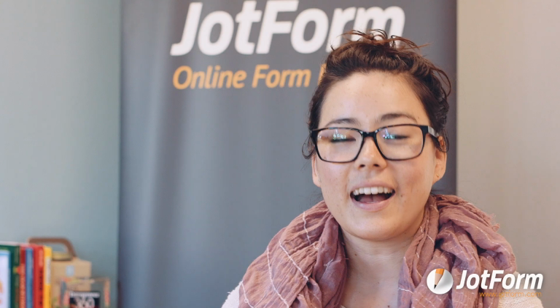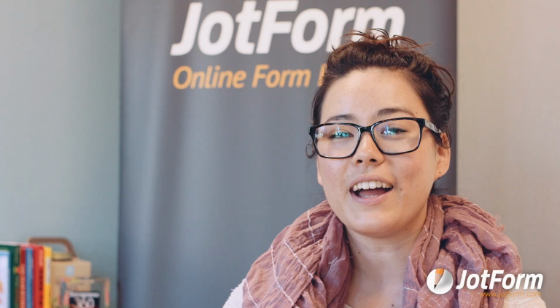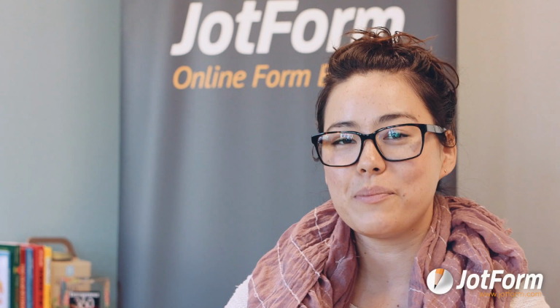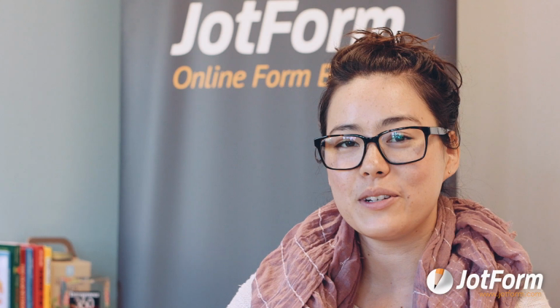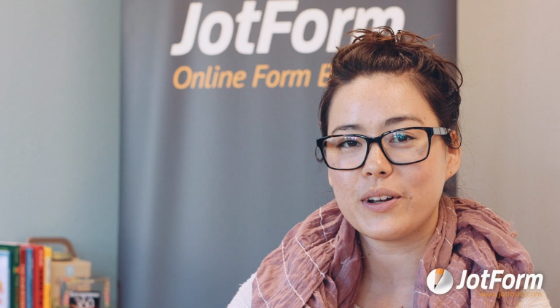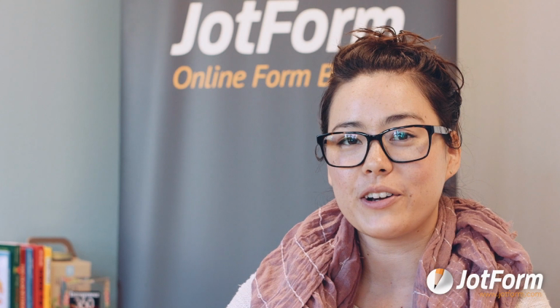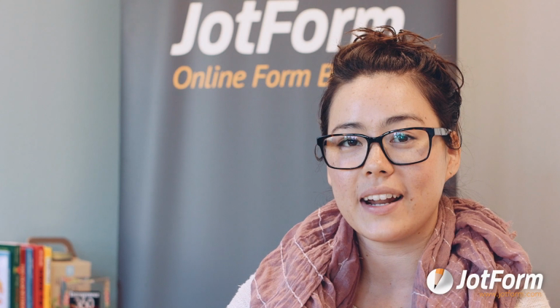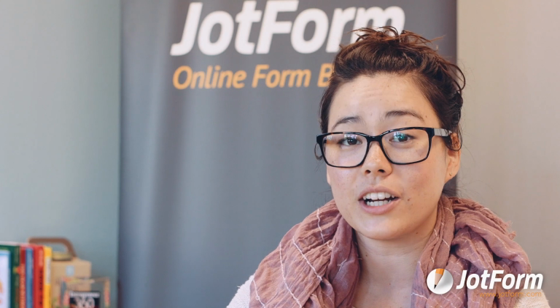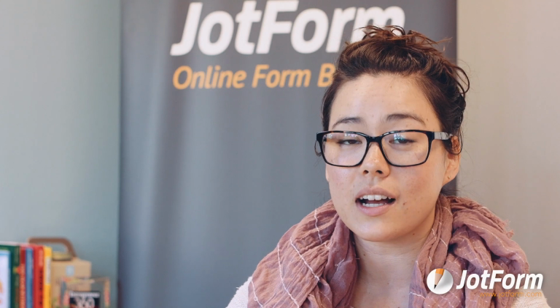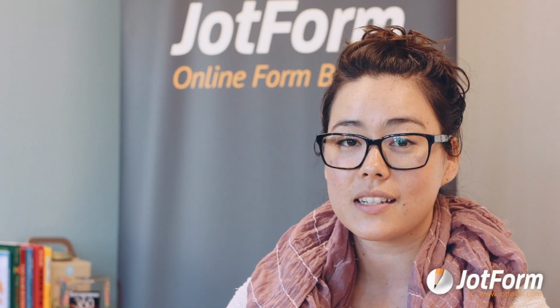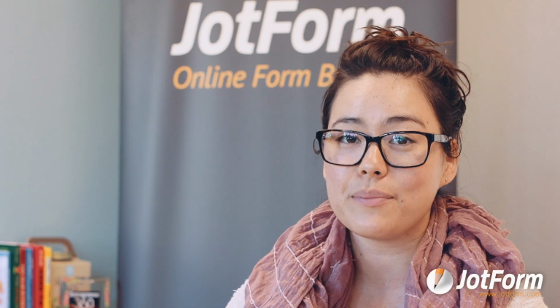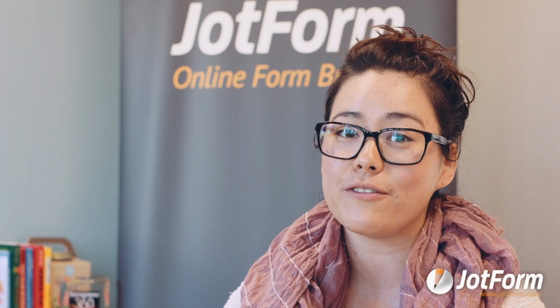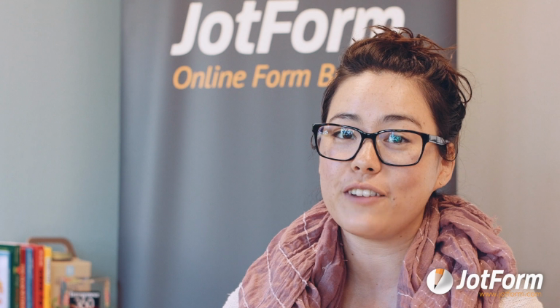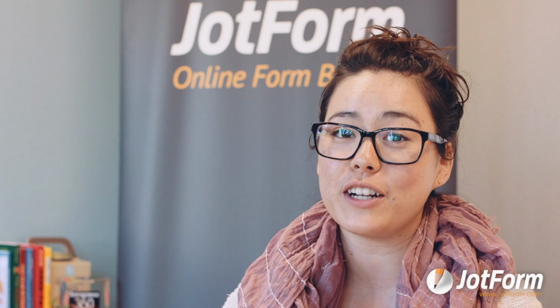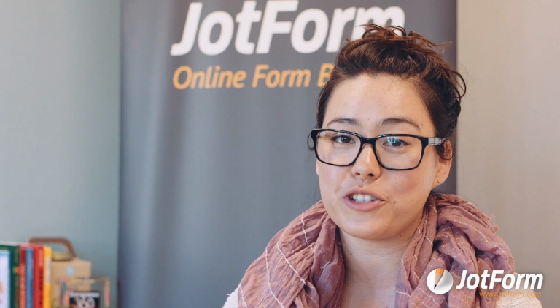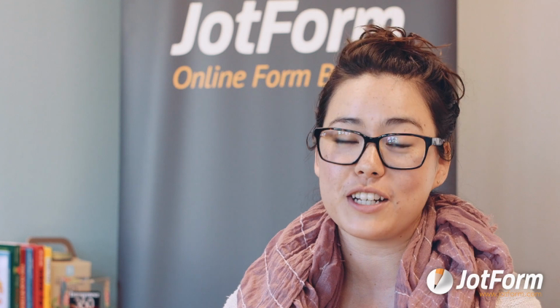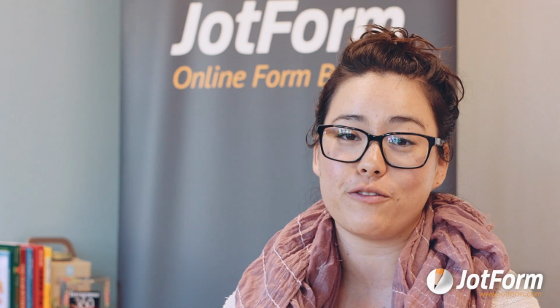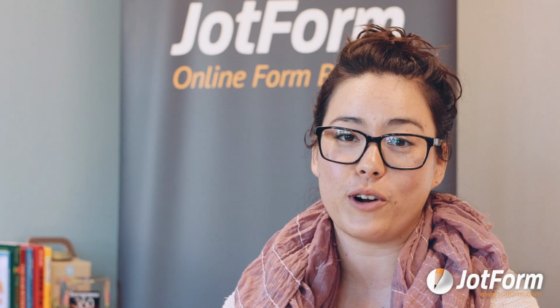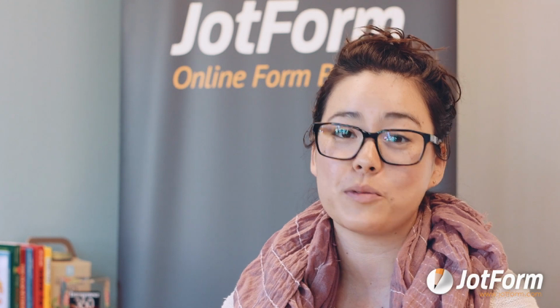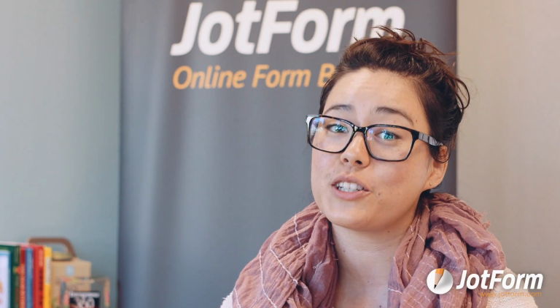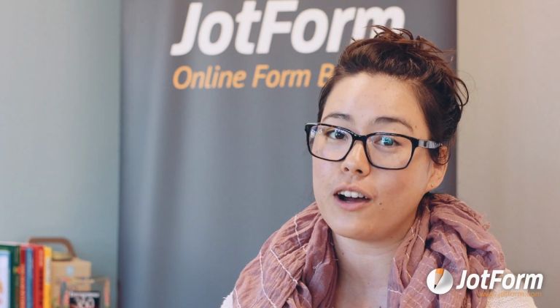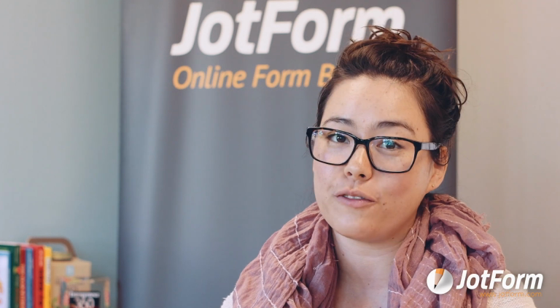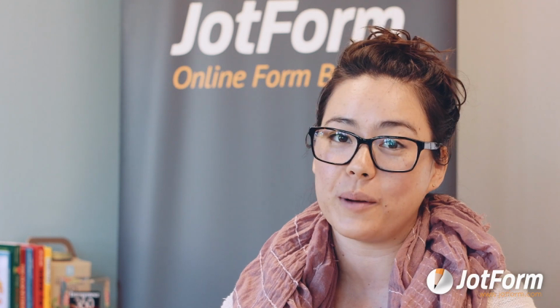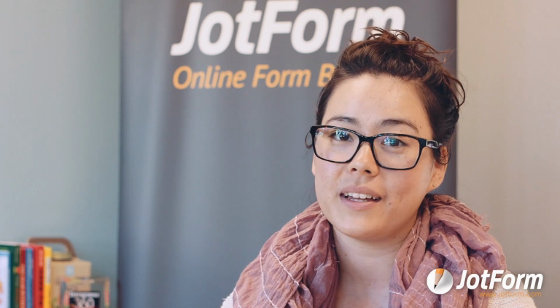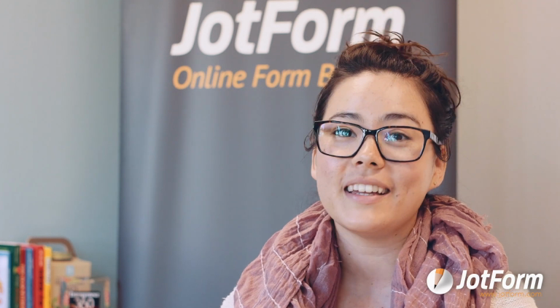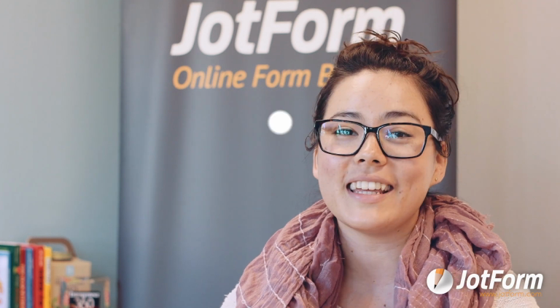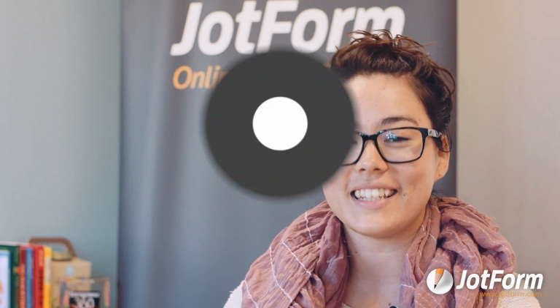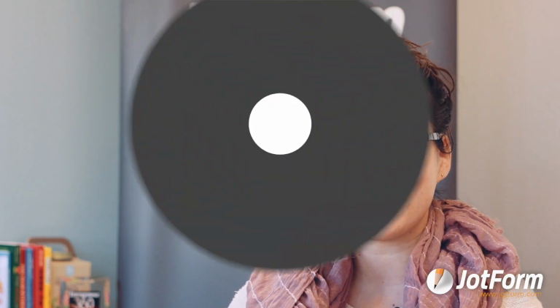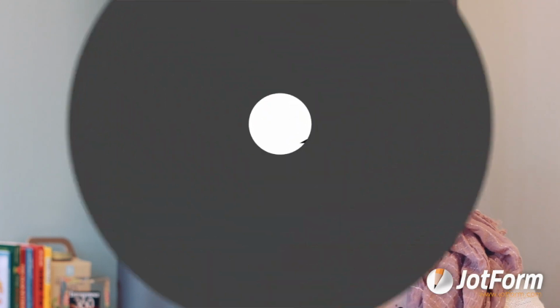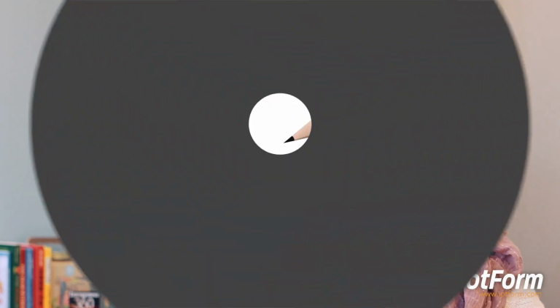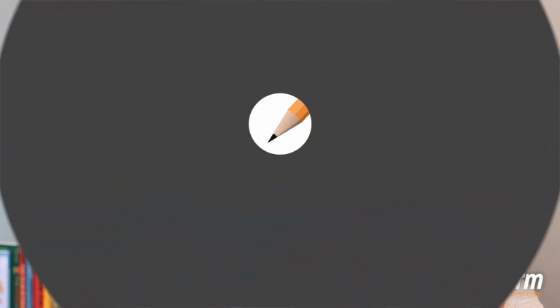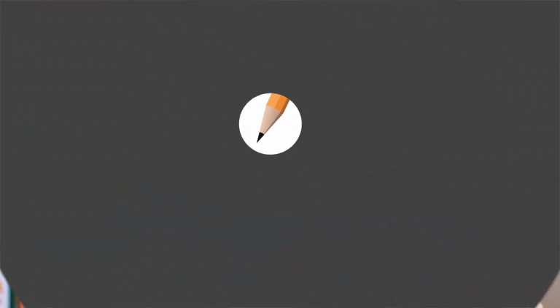I hope you enjoy creating your custom event registration forms with JotForm, the easiest form builder.